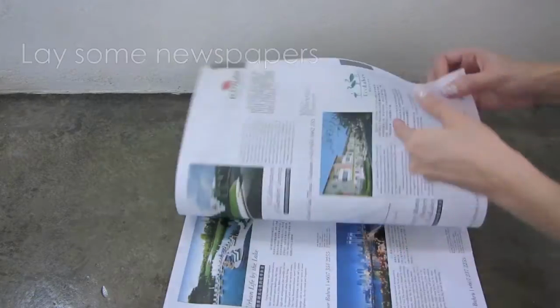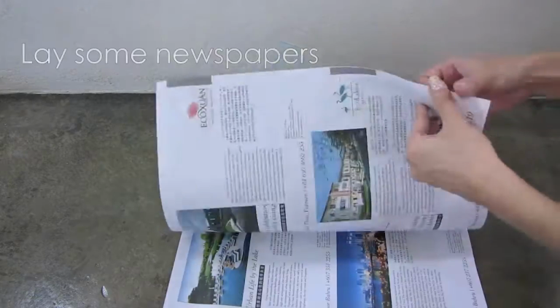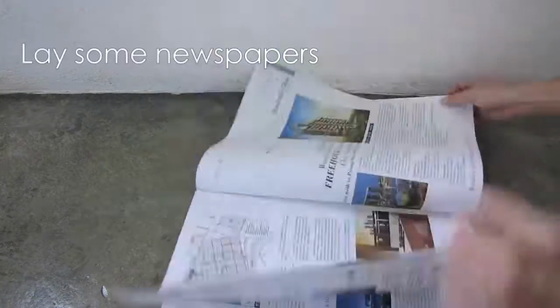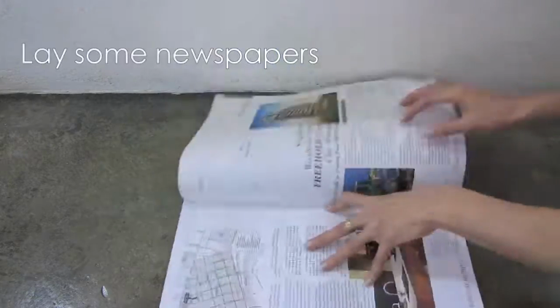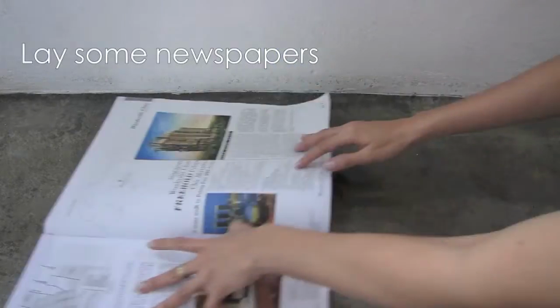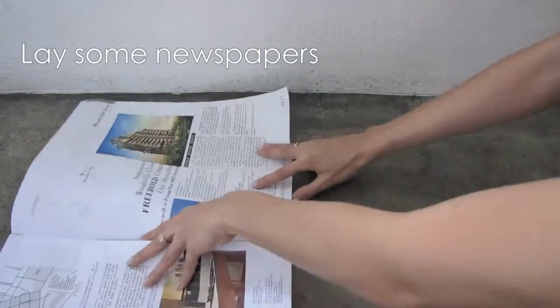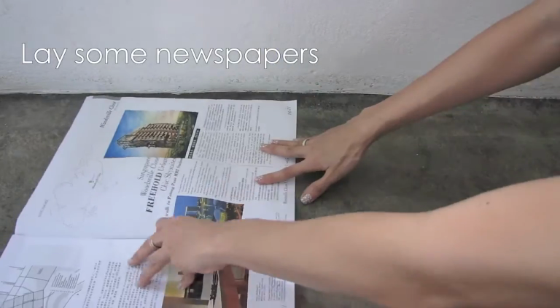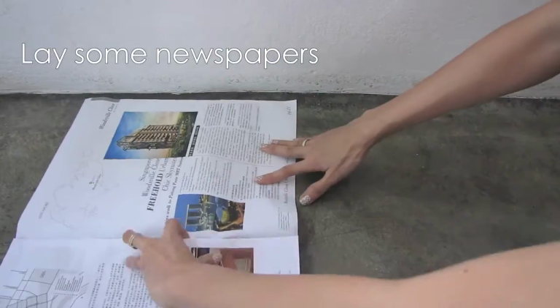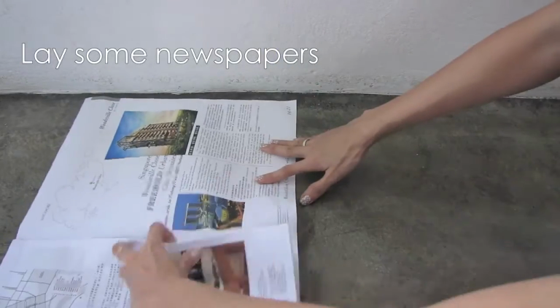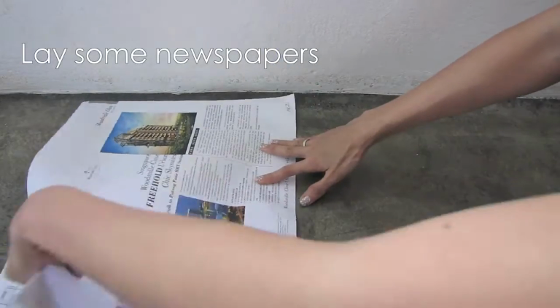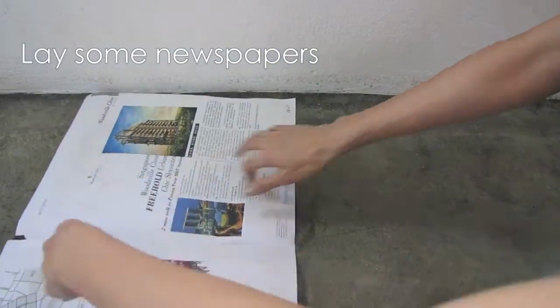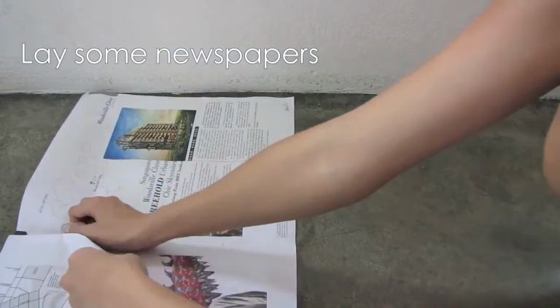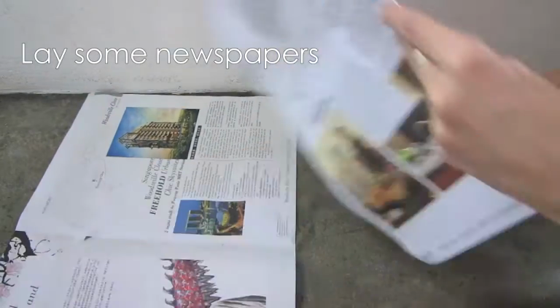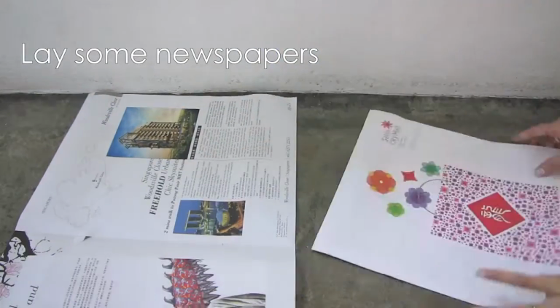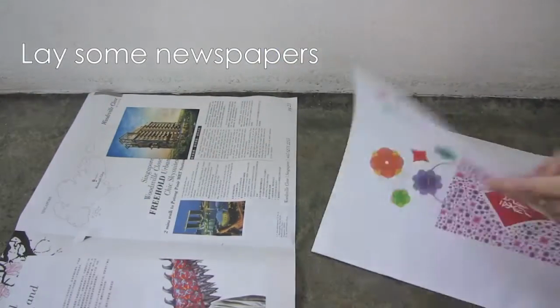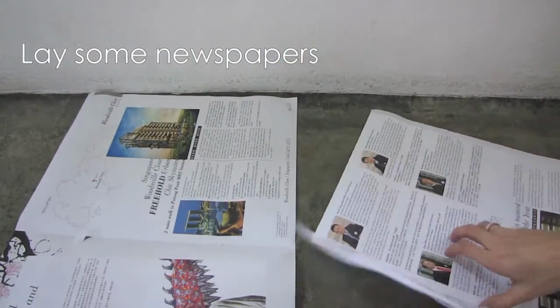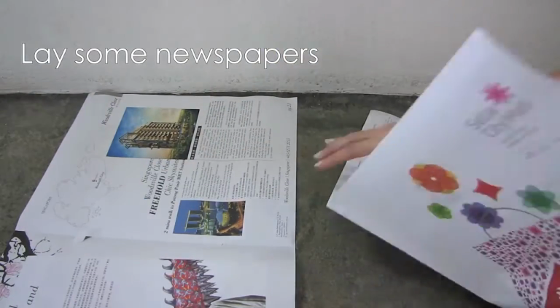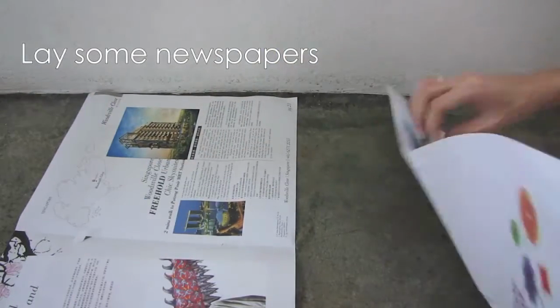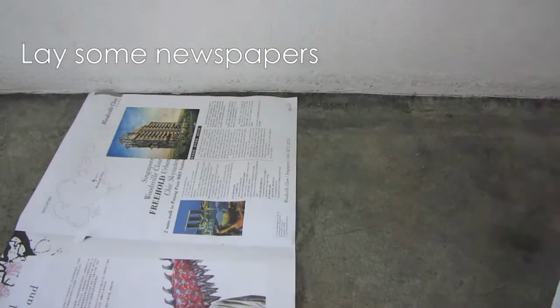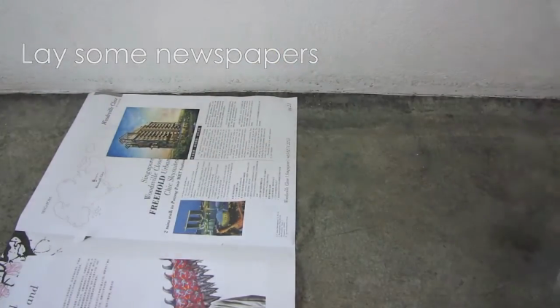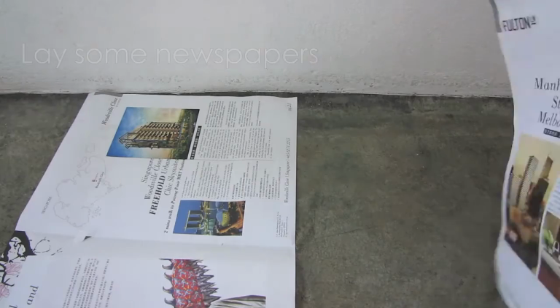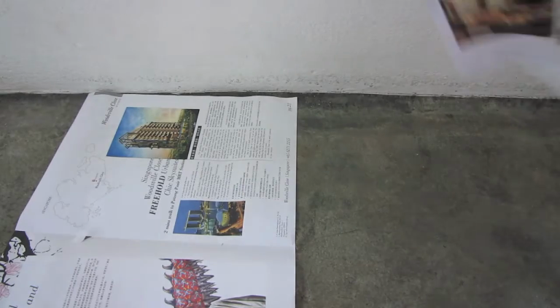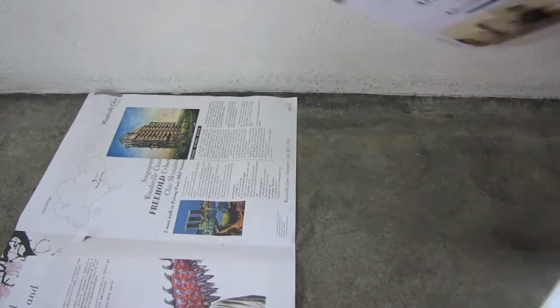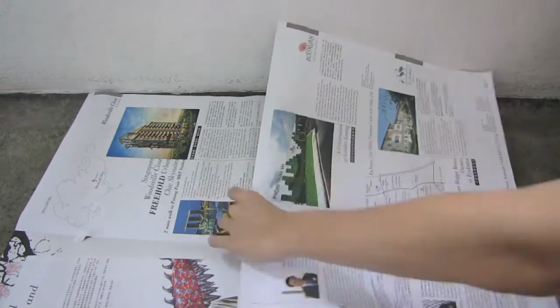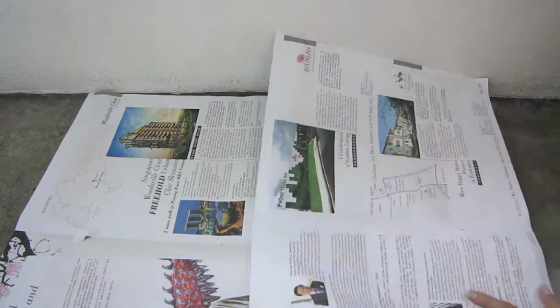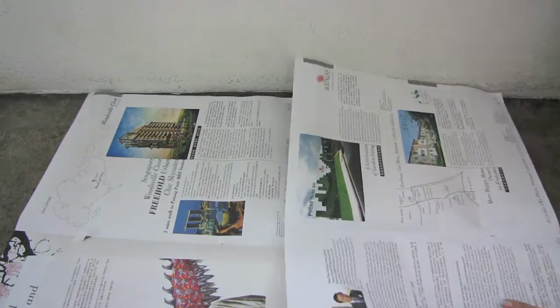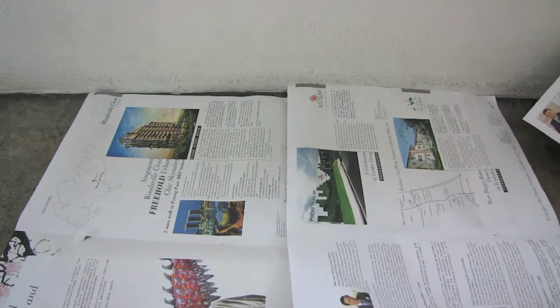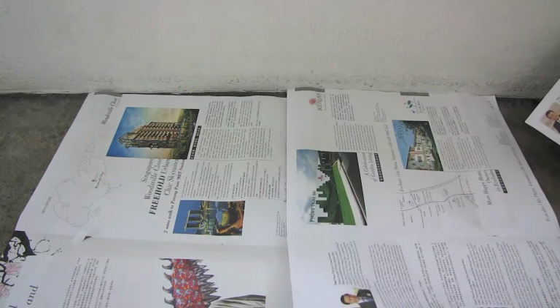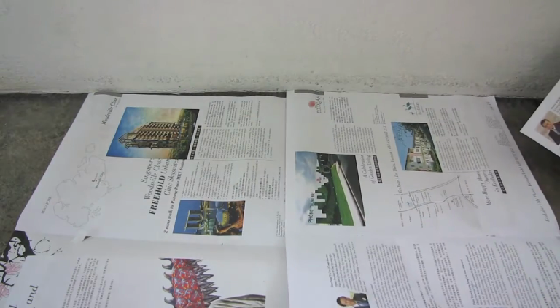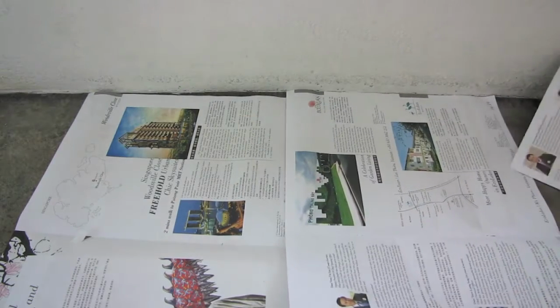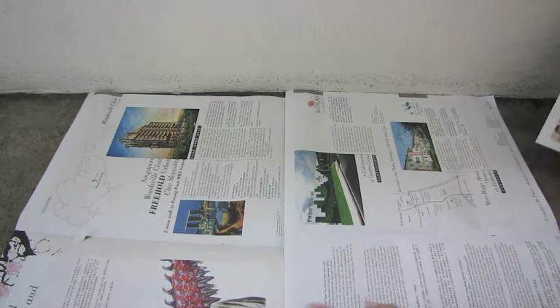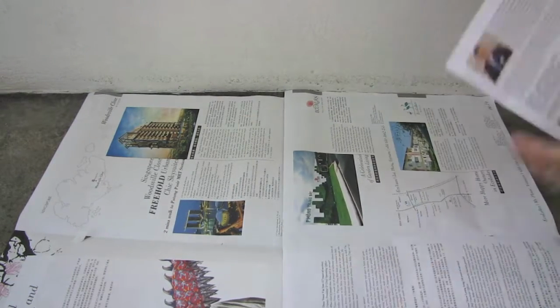First, you need to spread and layer the newspapers on the surface where you're getting your project done.